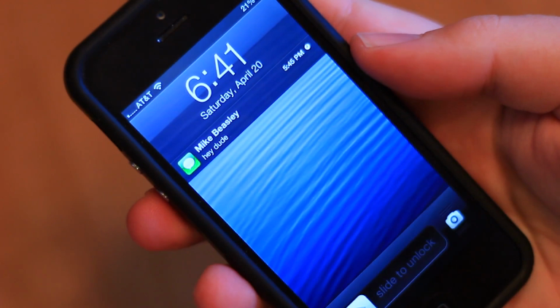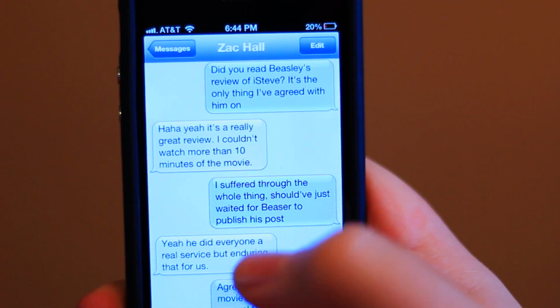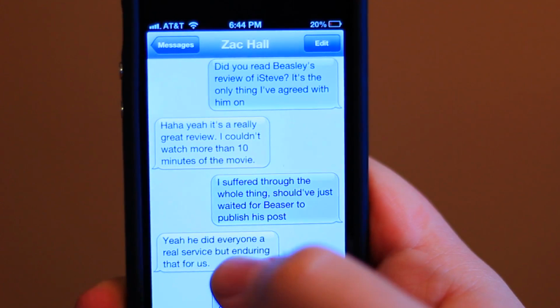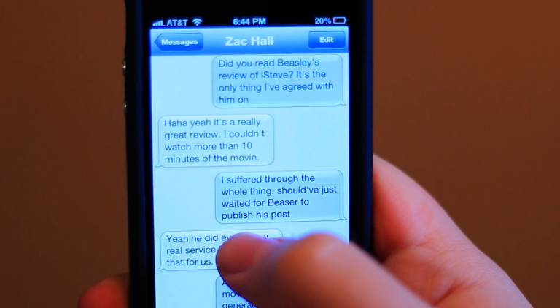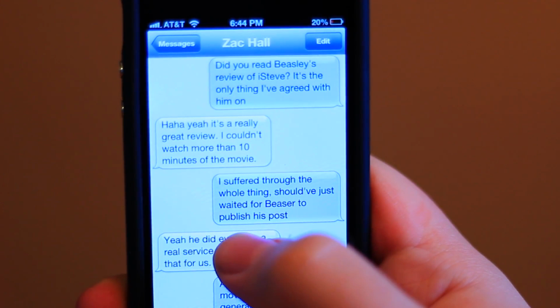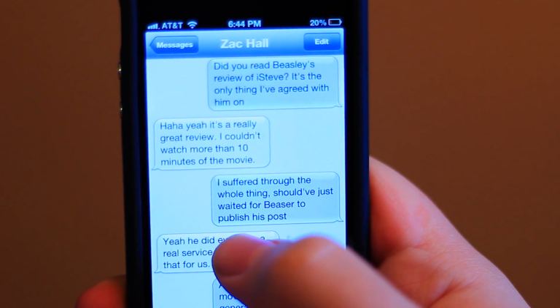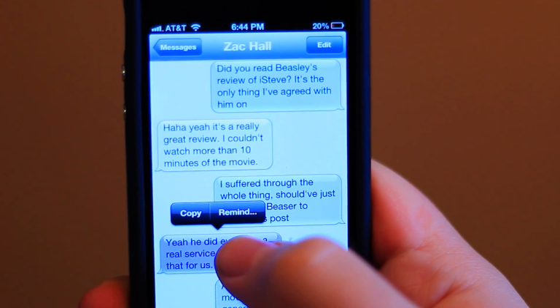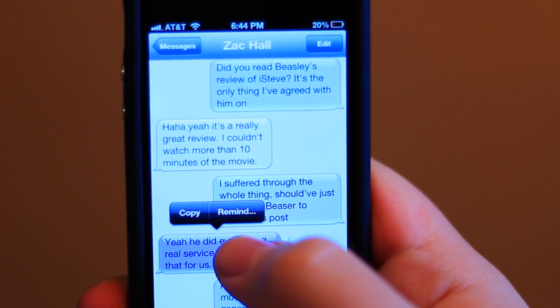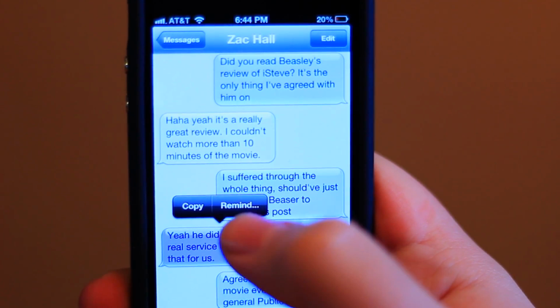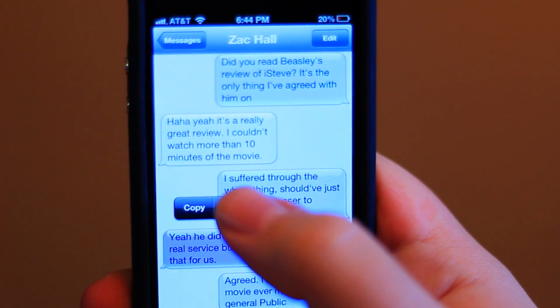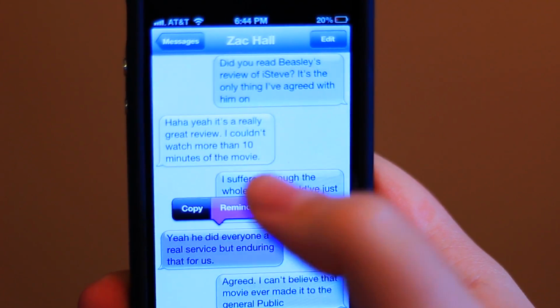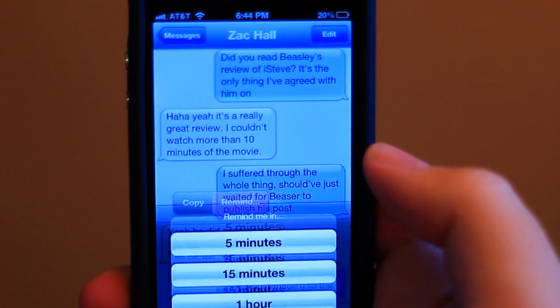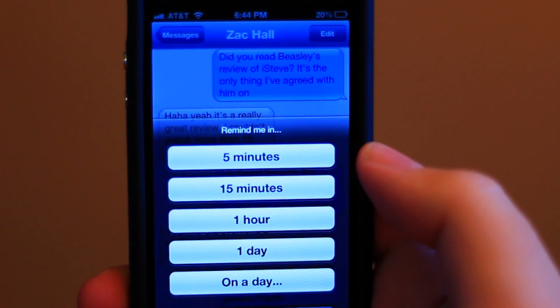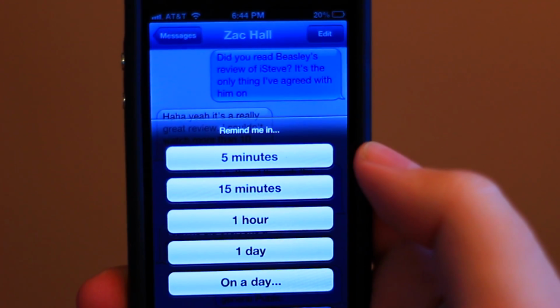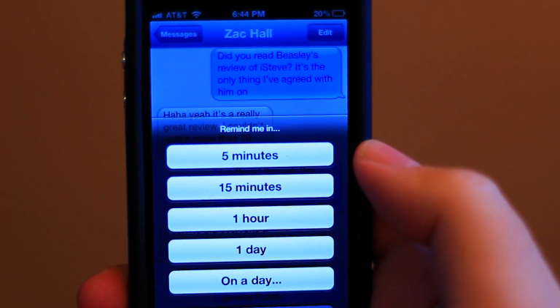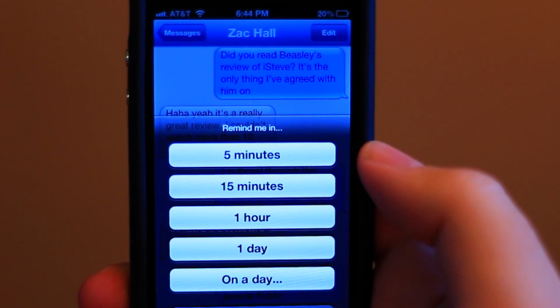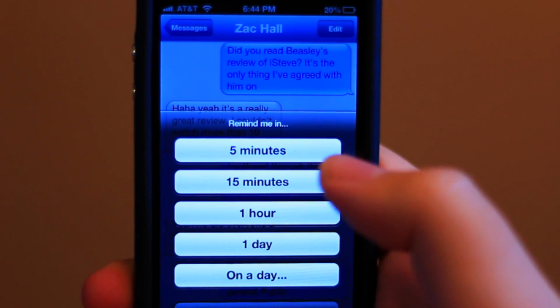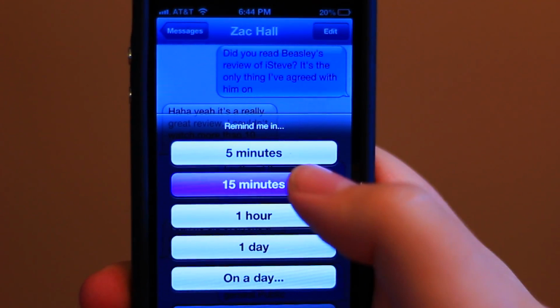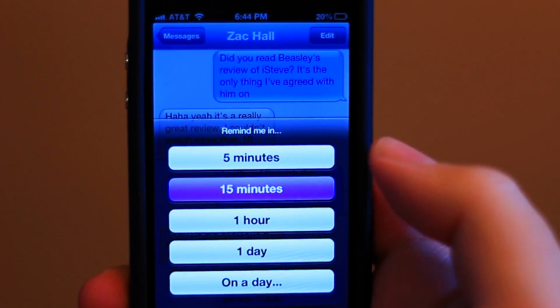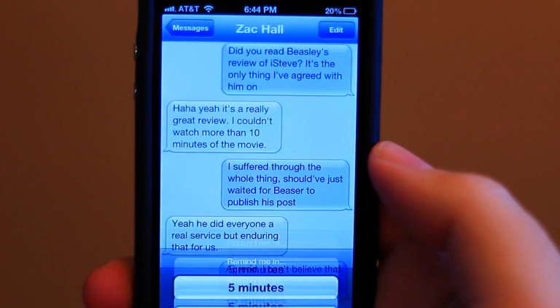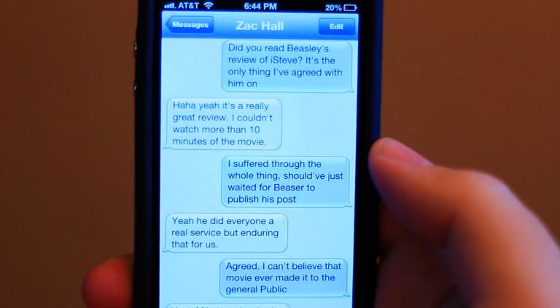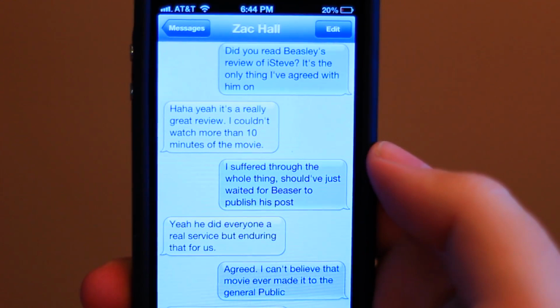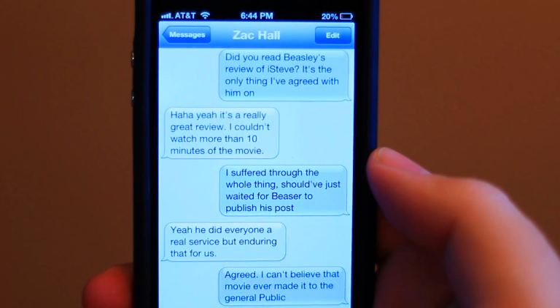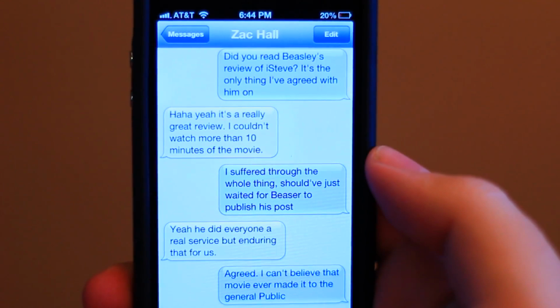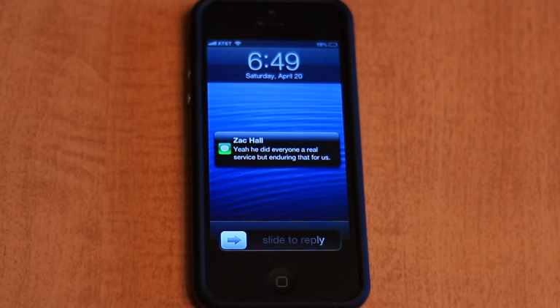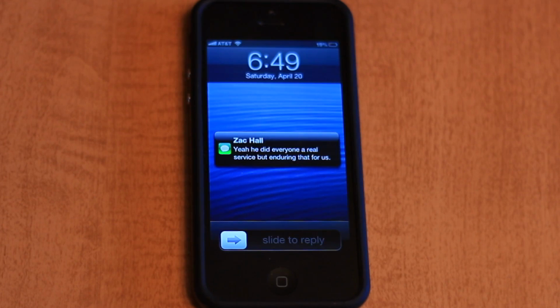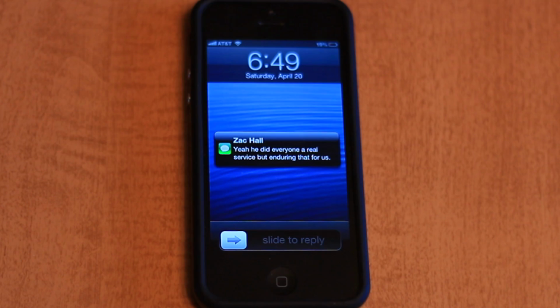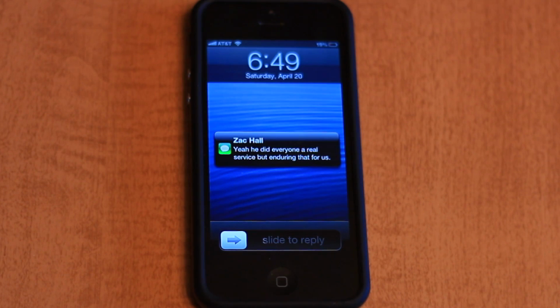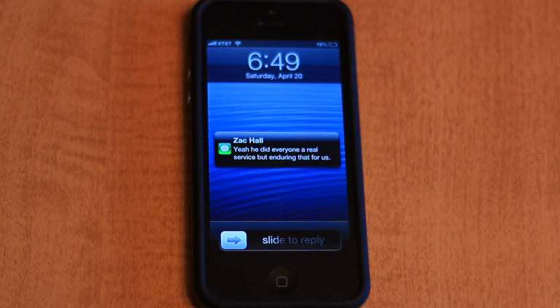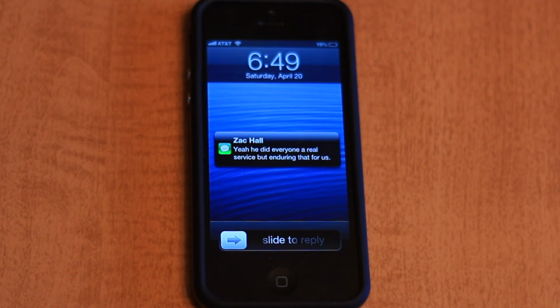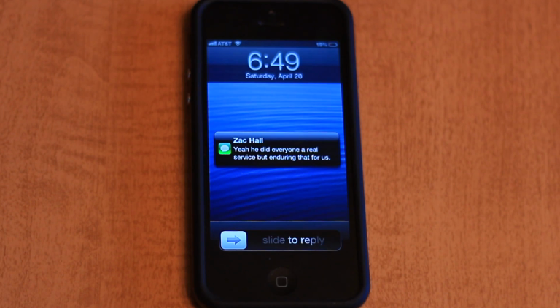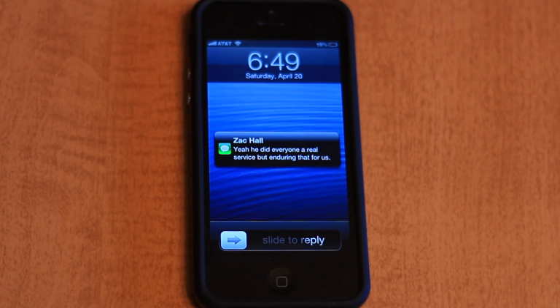As a bonus, if you're in Messages, you can easily add a reminder for a message by simply pressing and holding on it and selecting the reminder option.